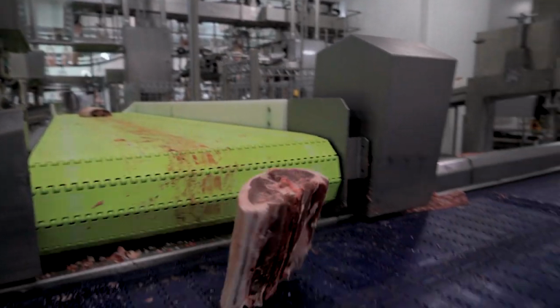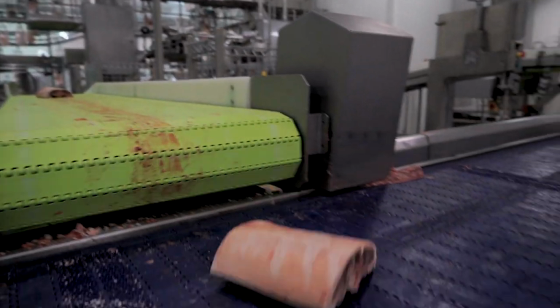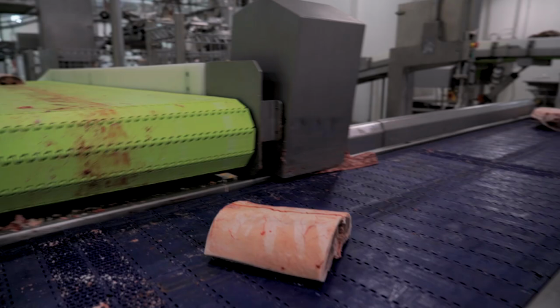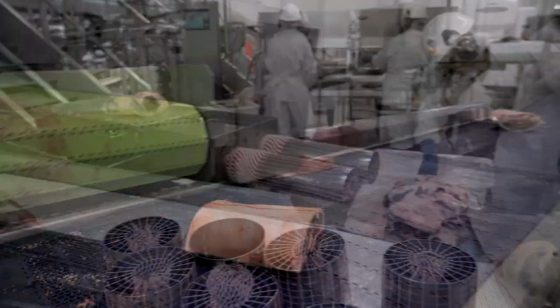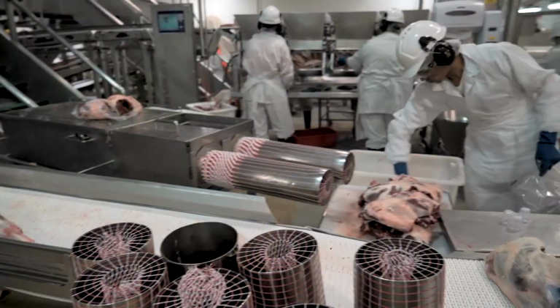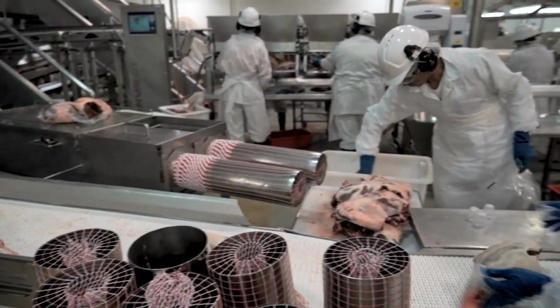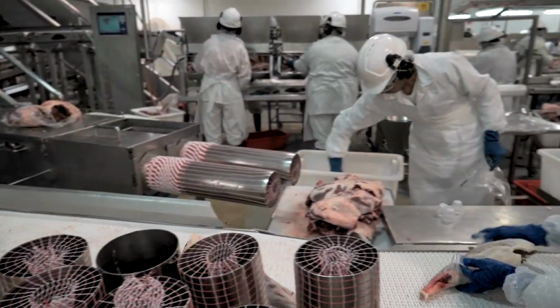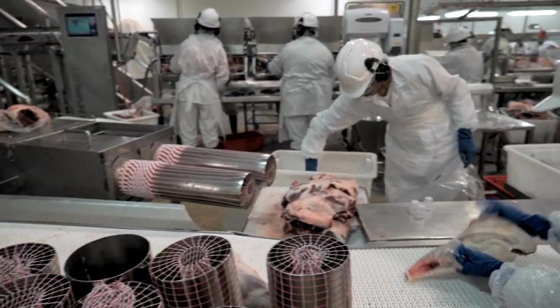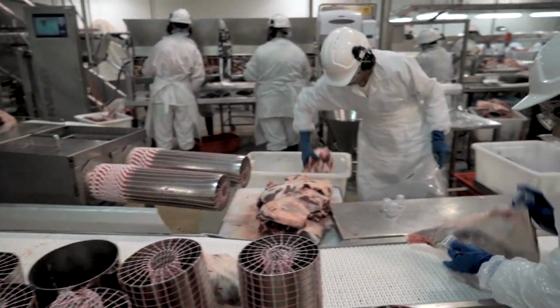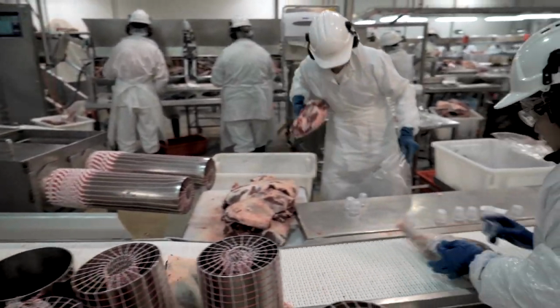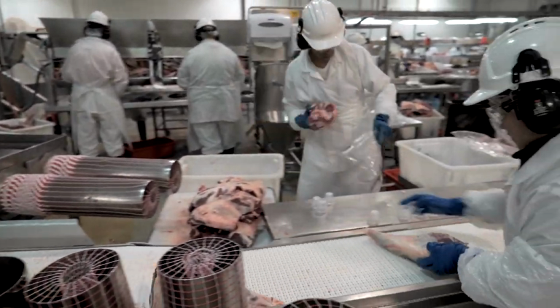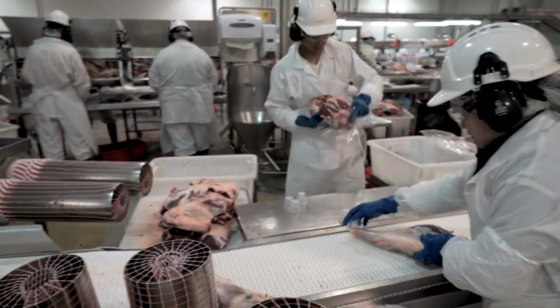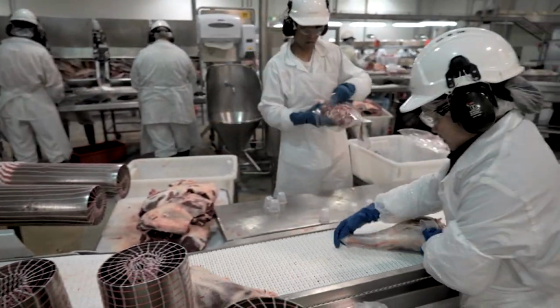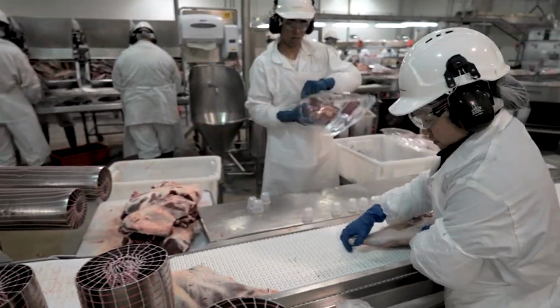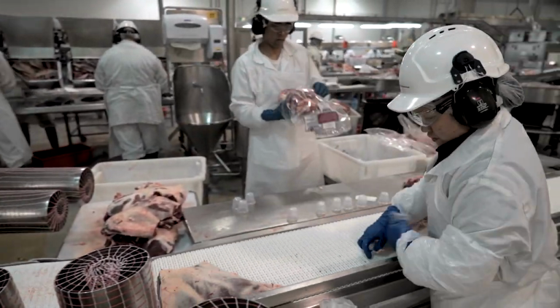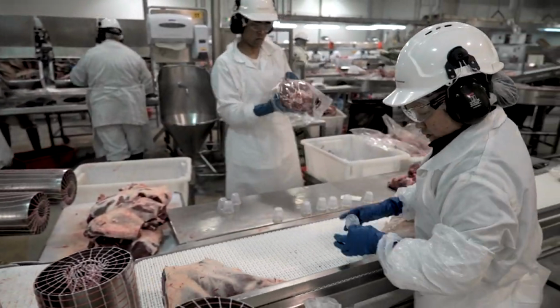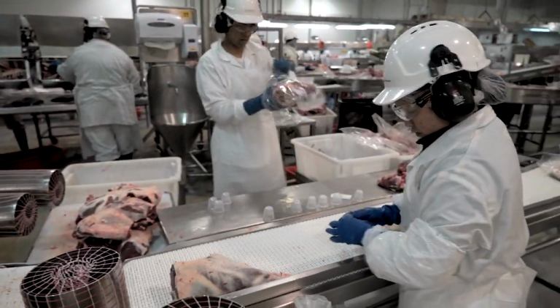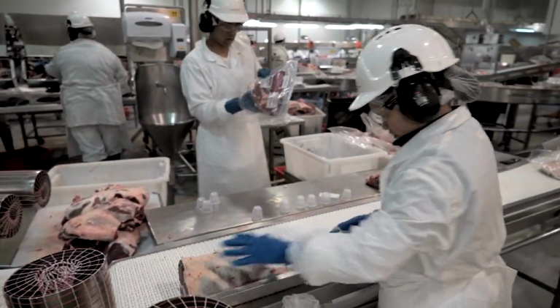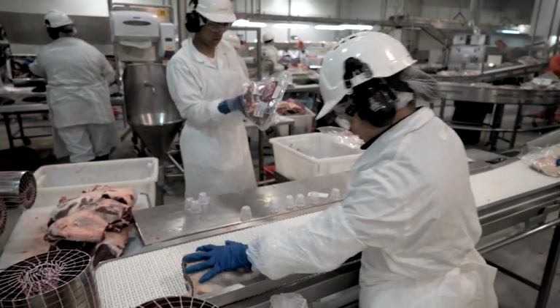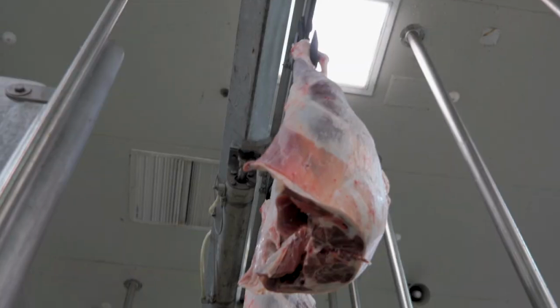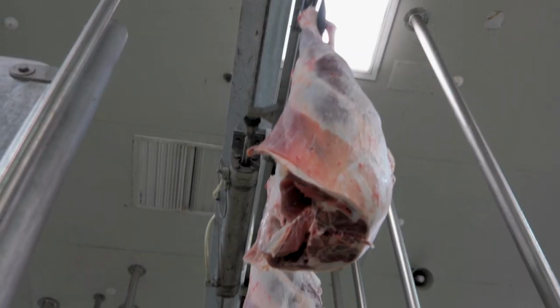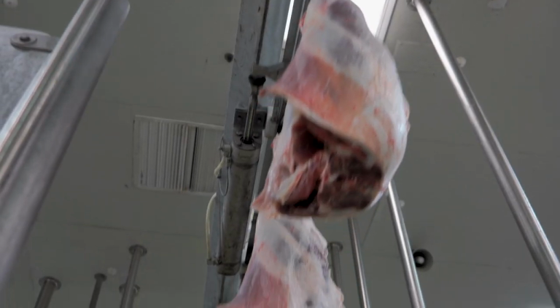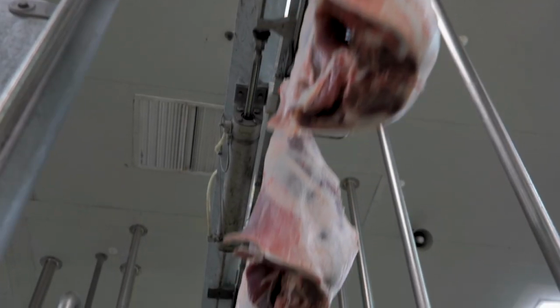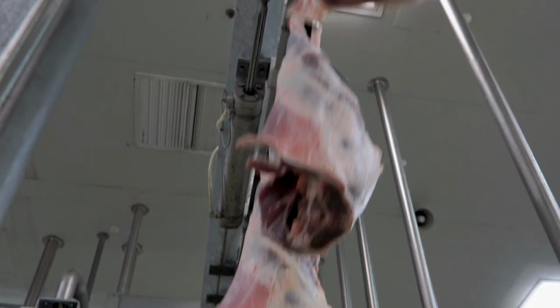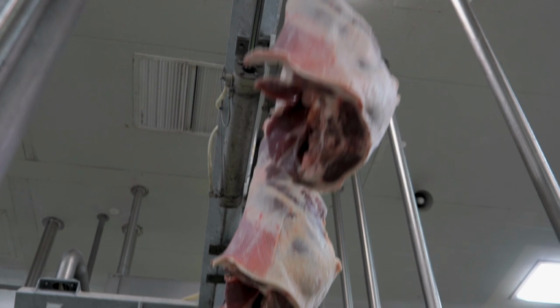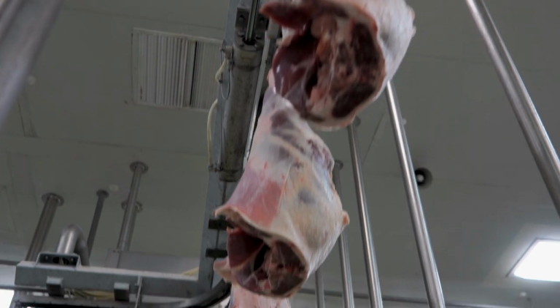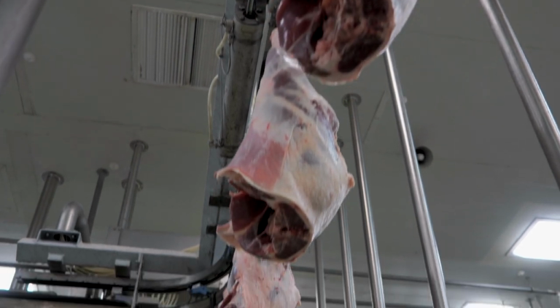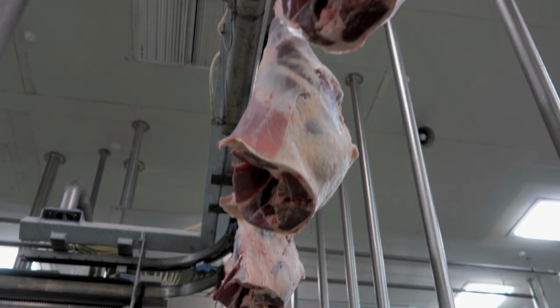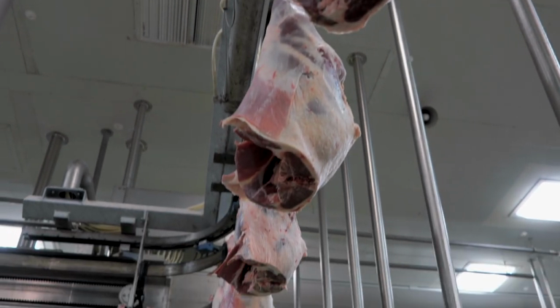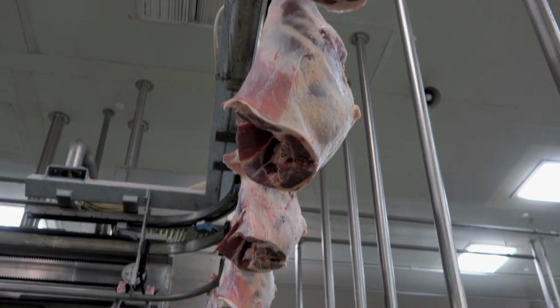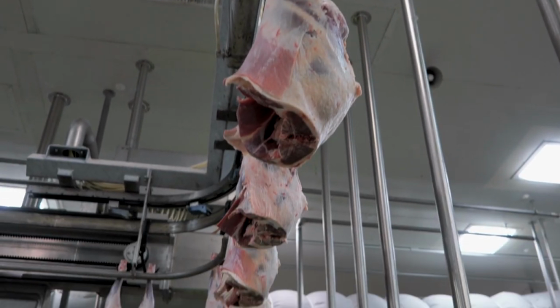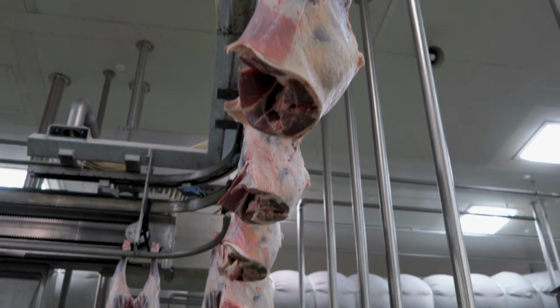What we're seeing from the processors that are investing in this technology is that they're able to pass back some of those benefits to producers in terms of improved pricing.